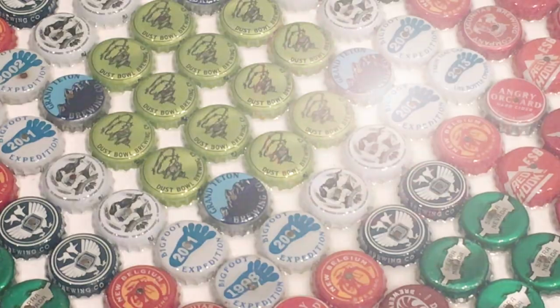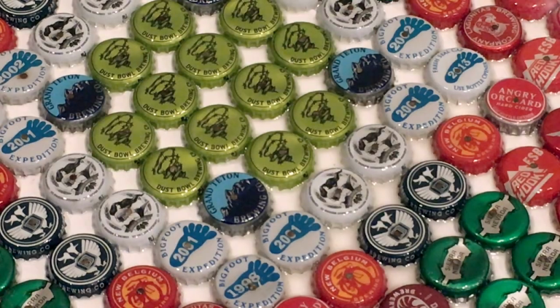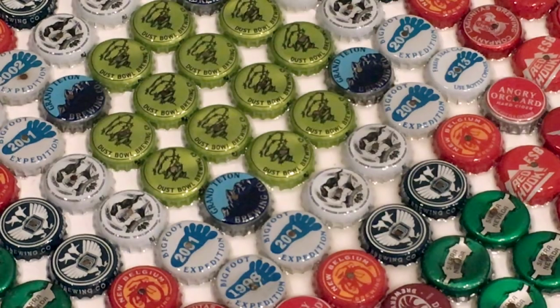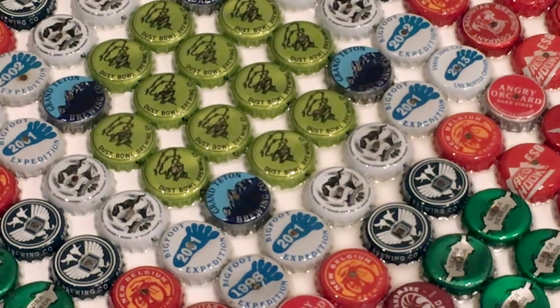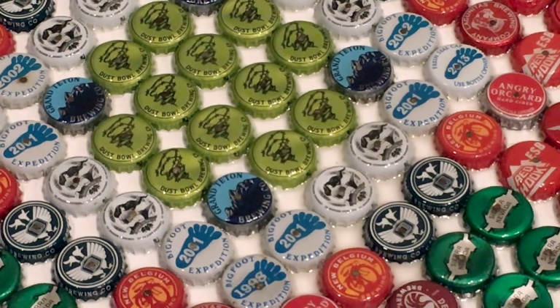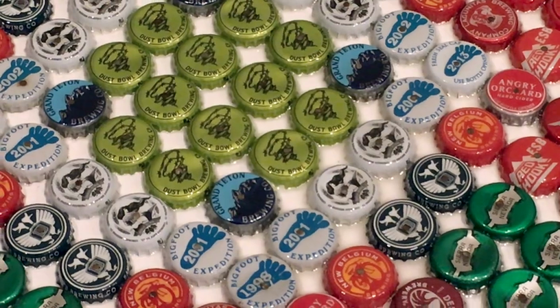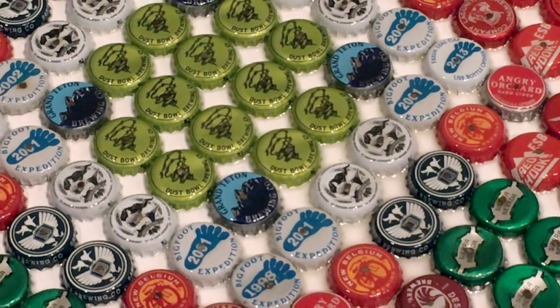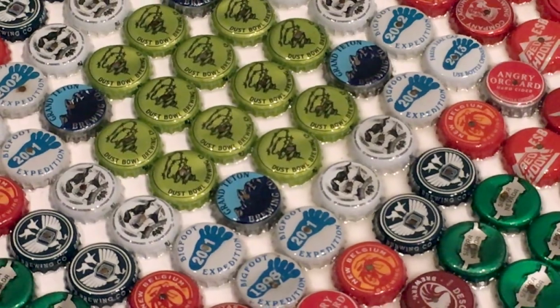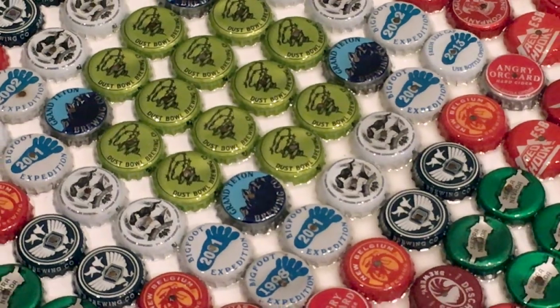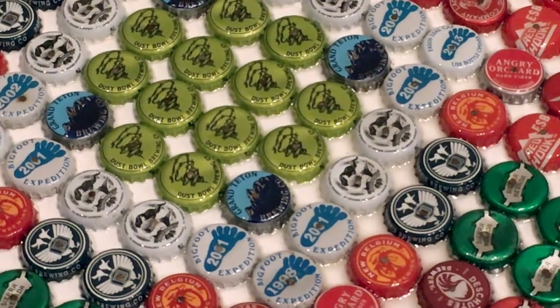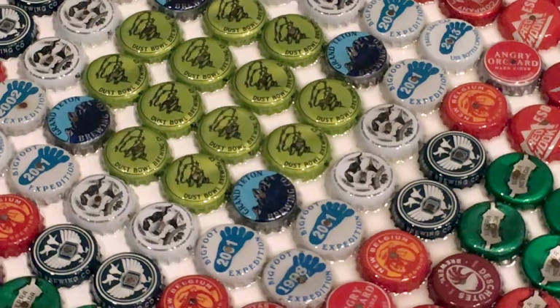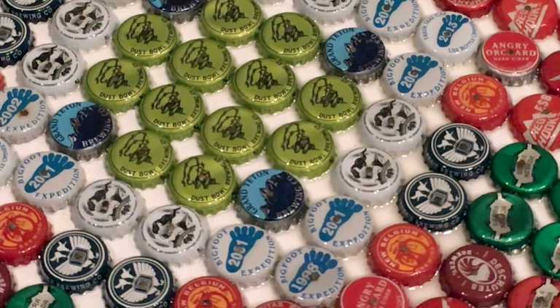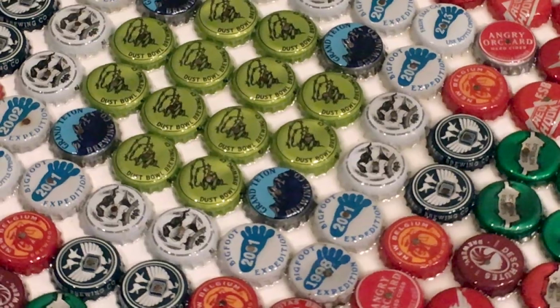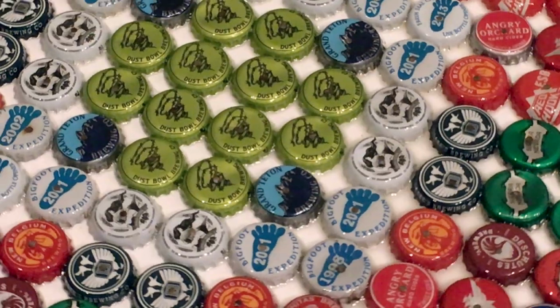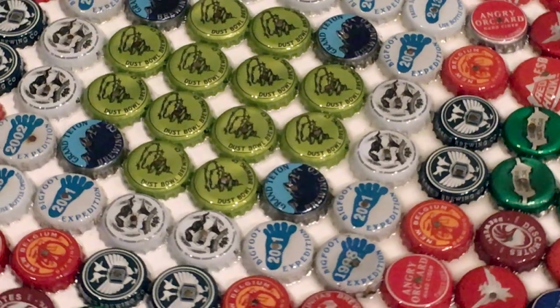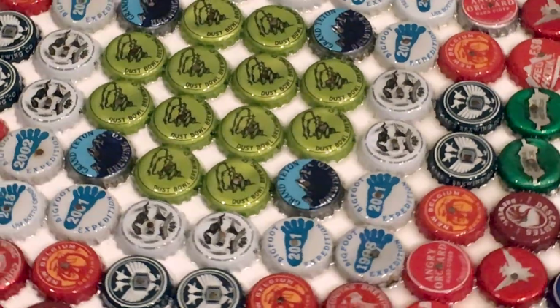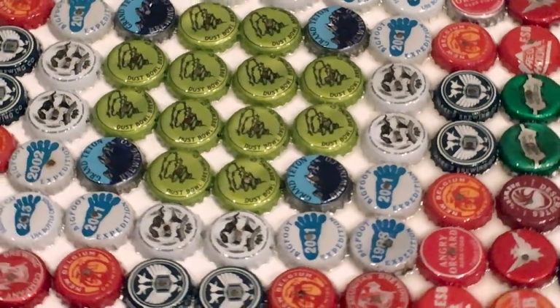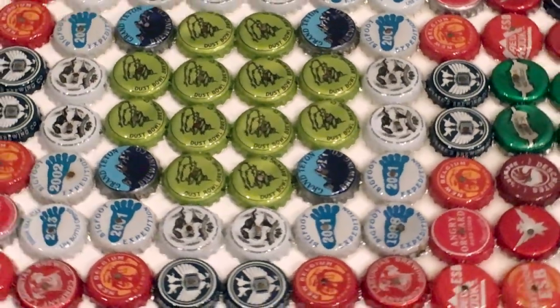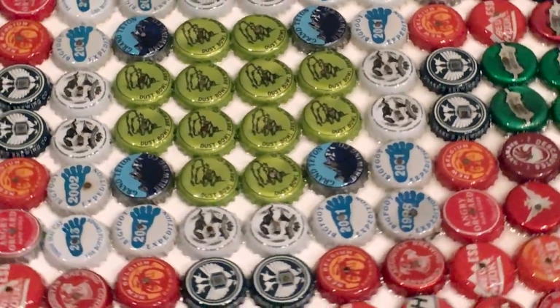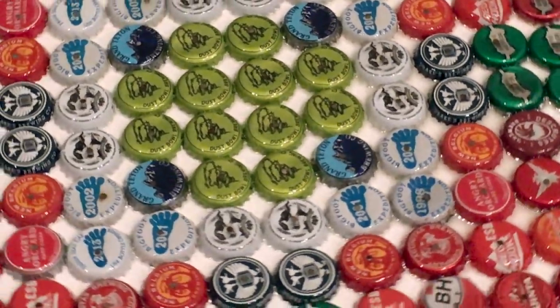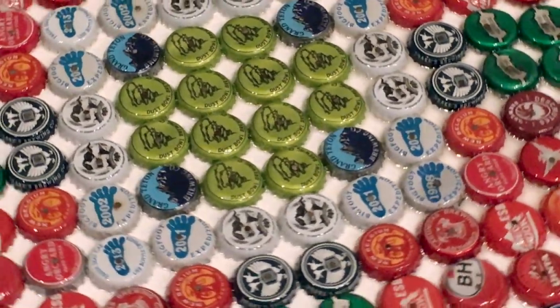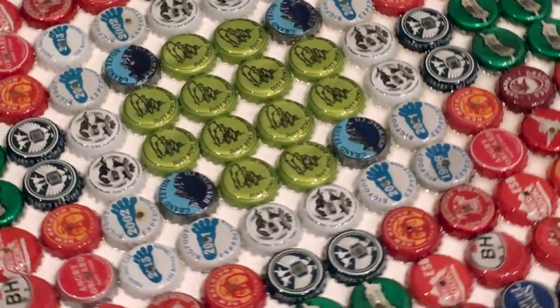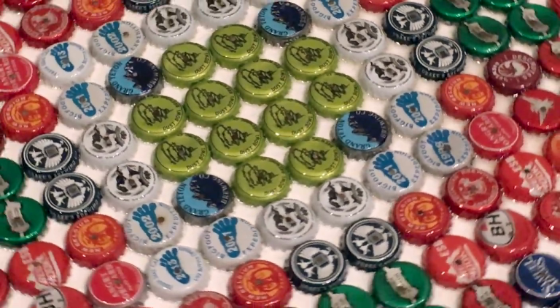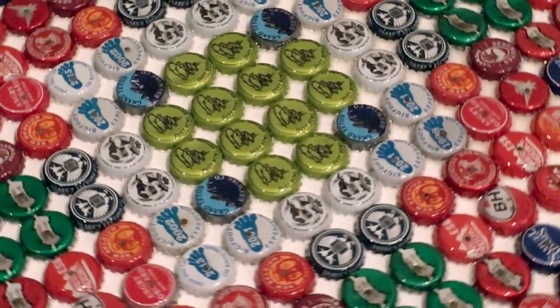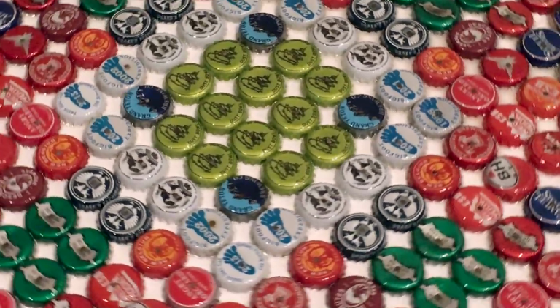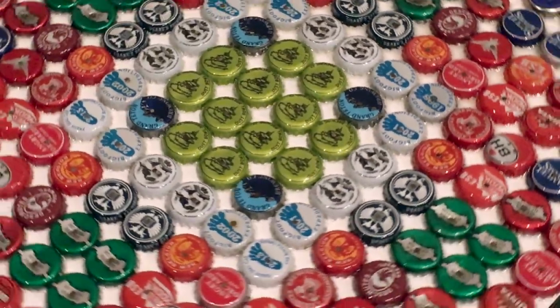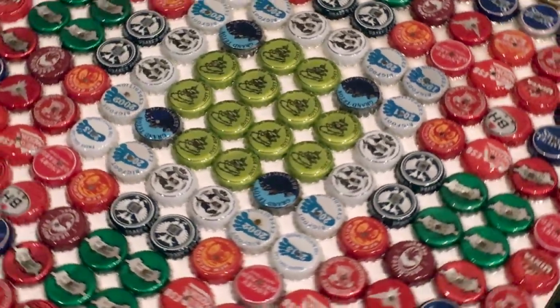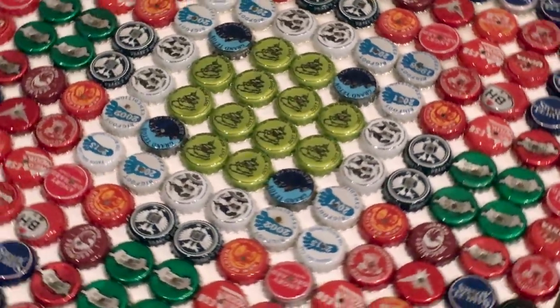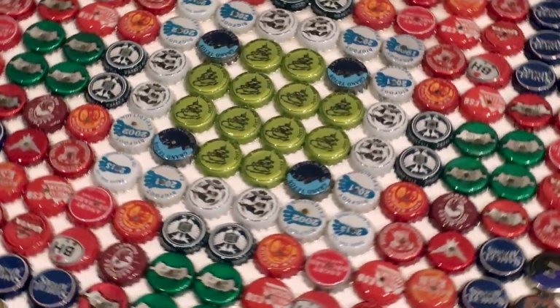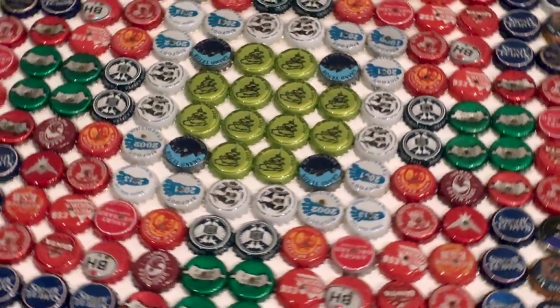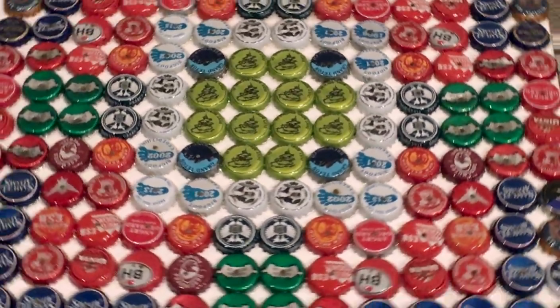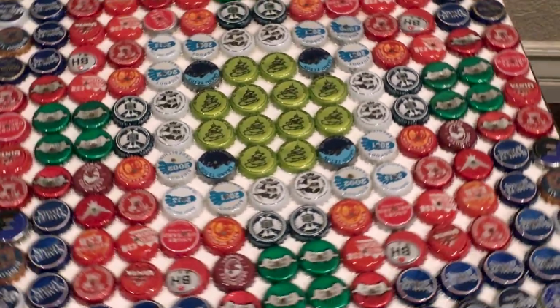There you have it — my finished project. Turning trash into treasure.